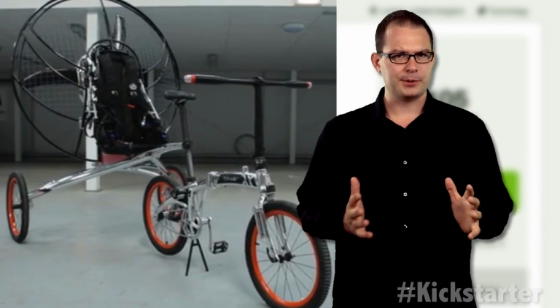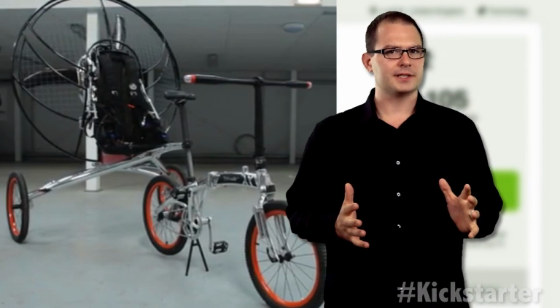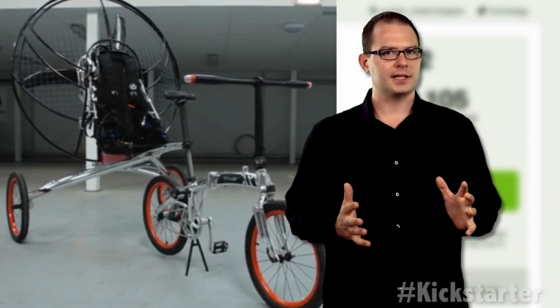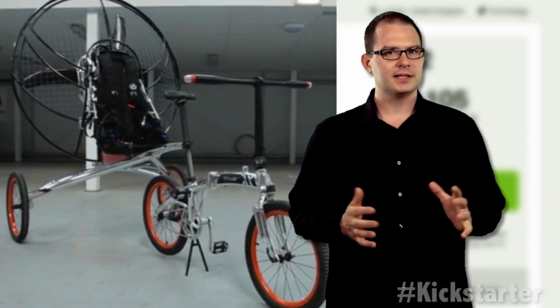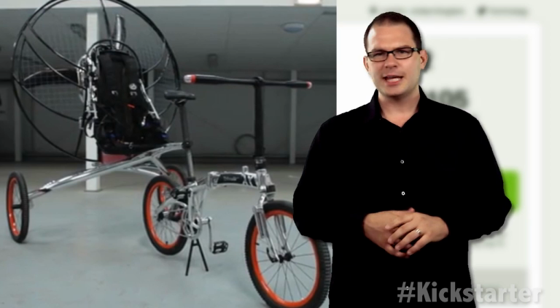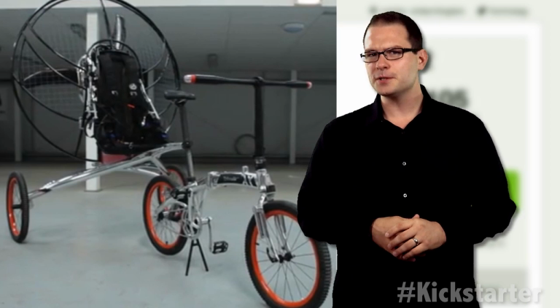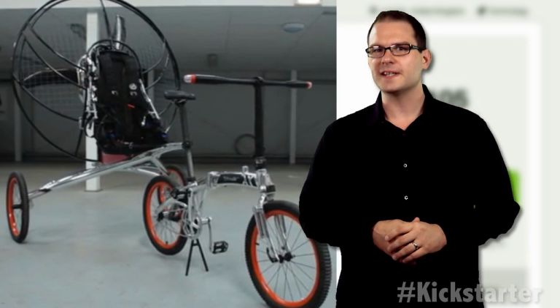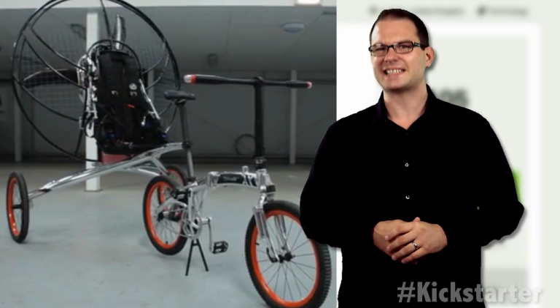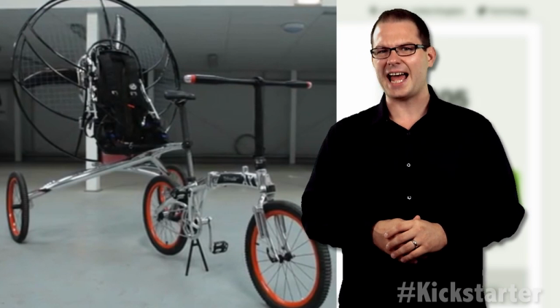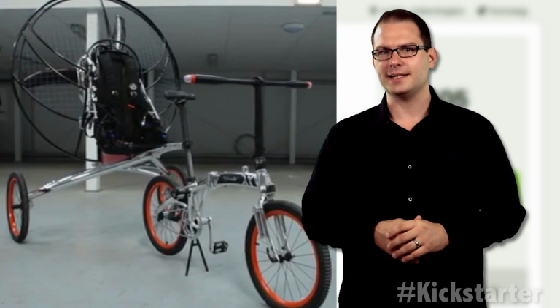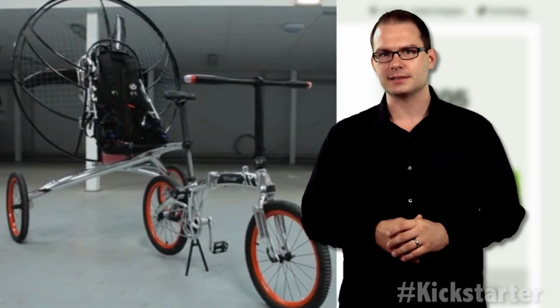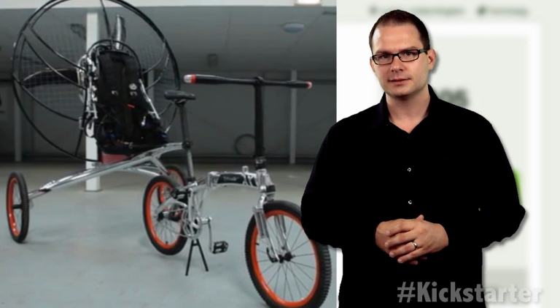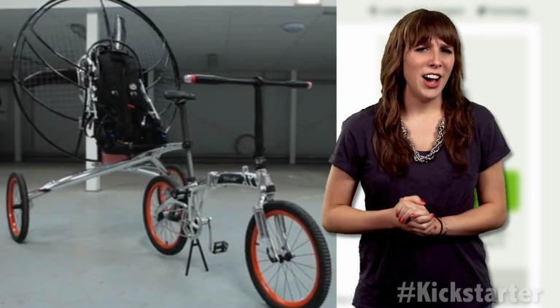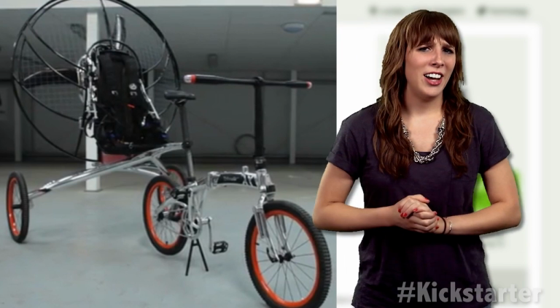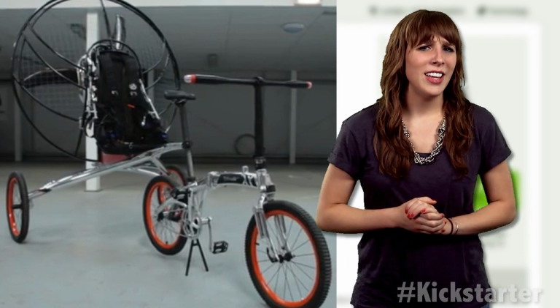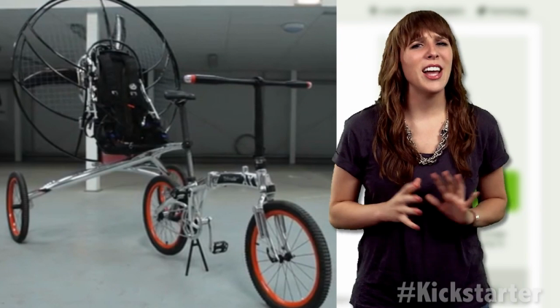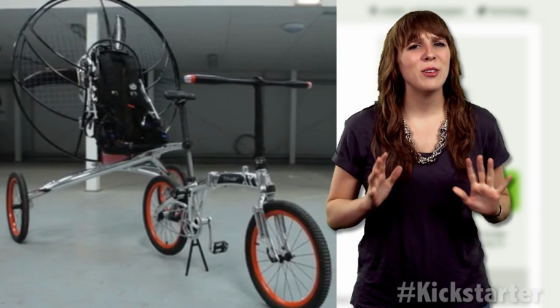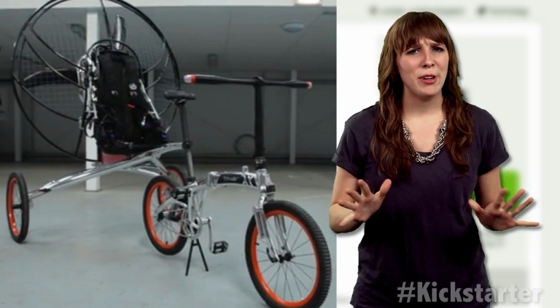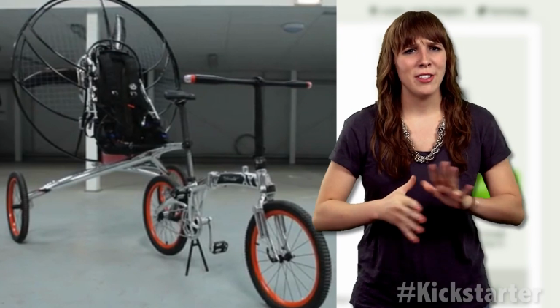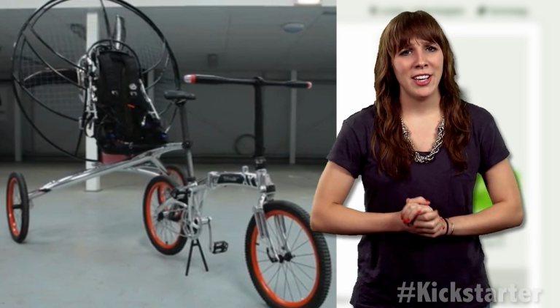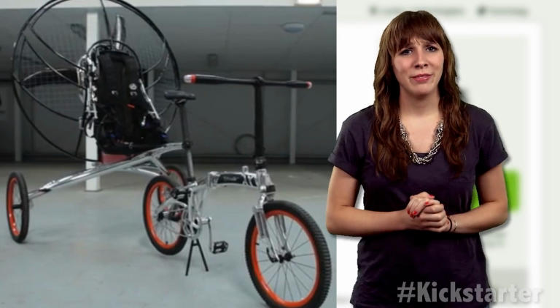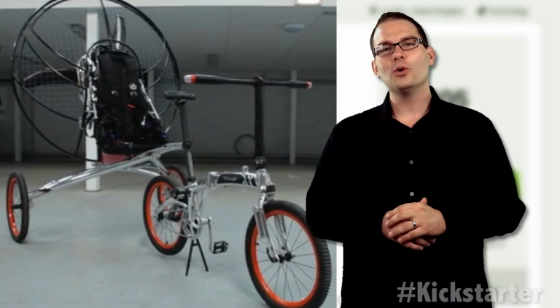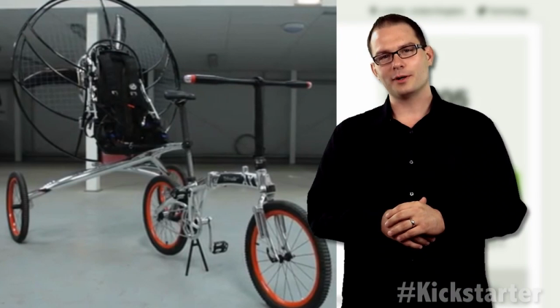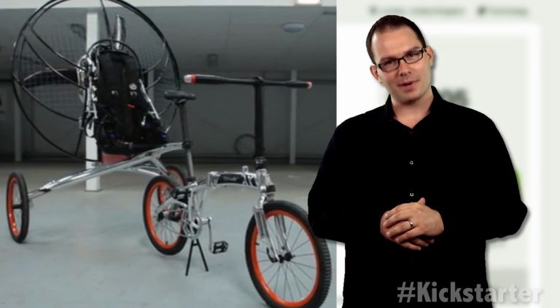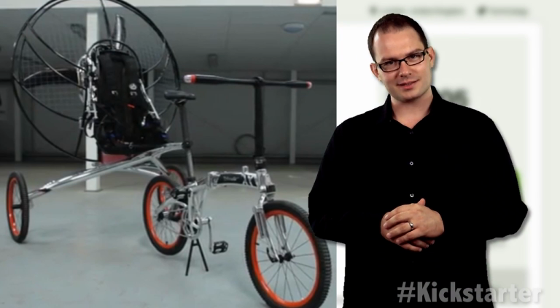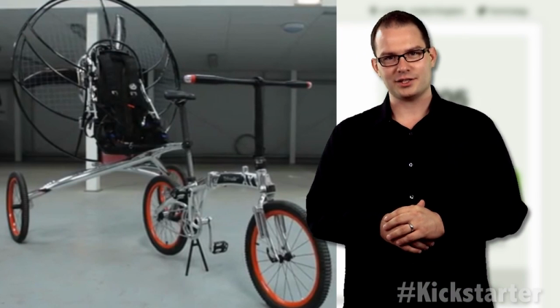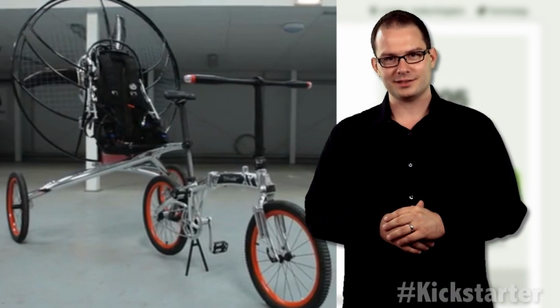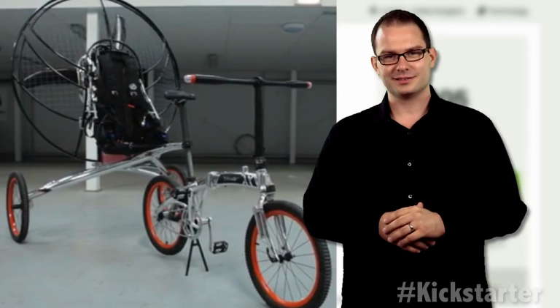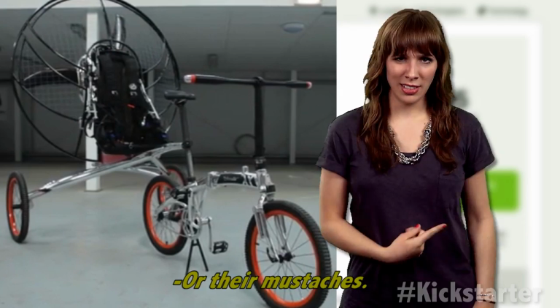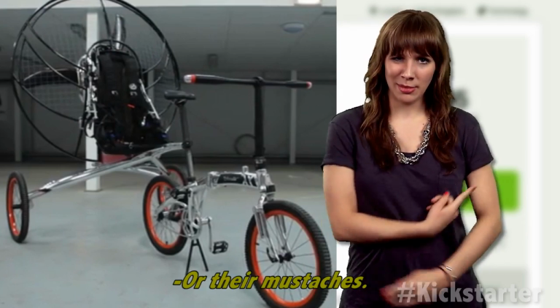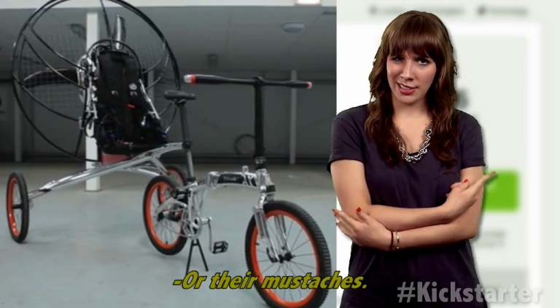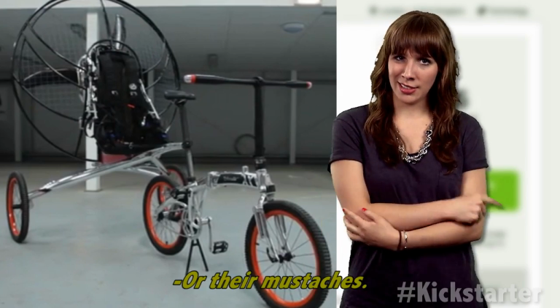Seriously, hipsters in the skies. Nah, they'll catch their beard in the fan. Or their mustaches.